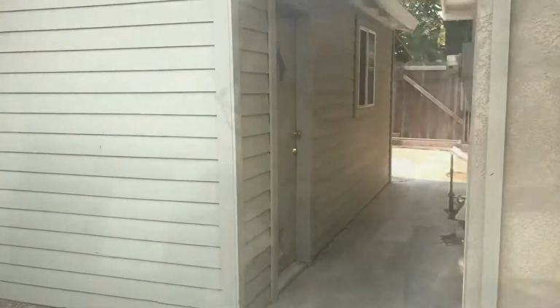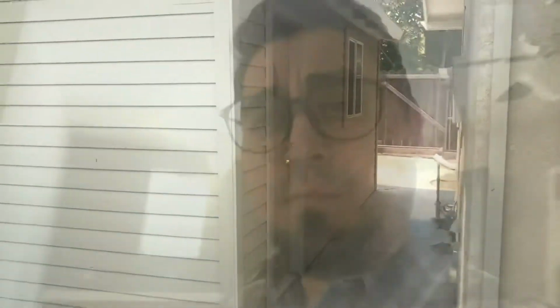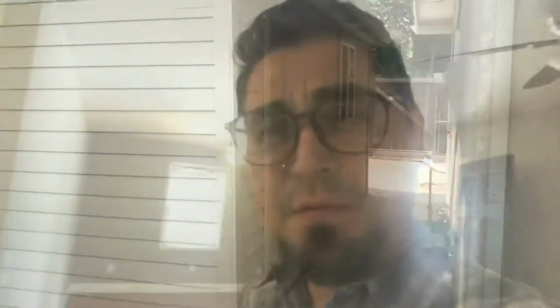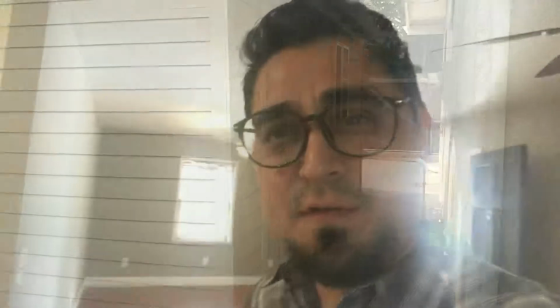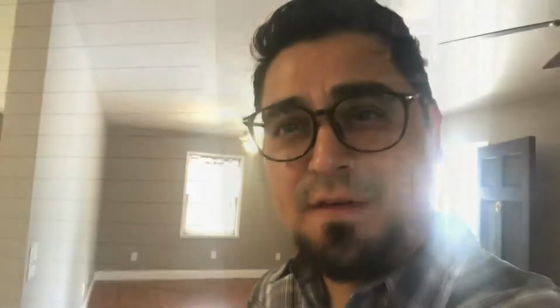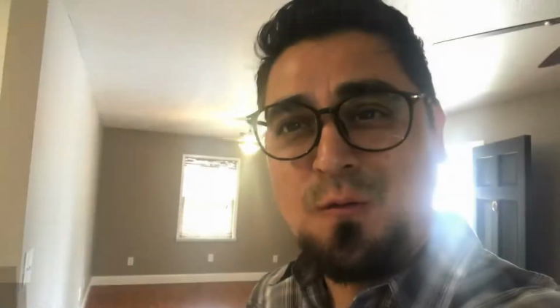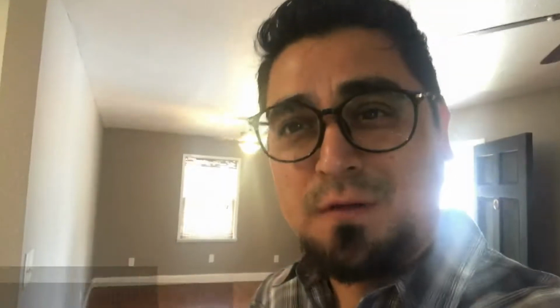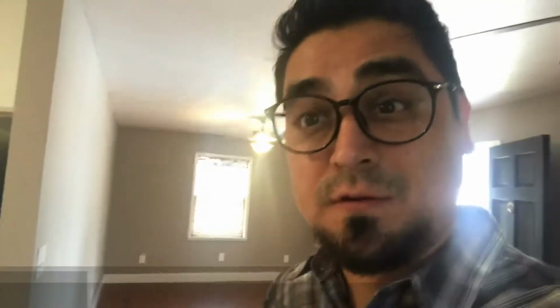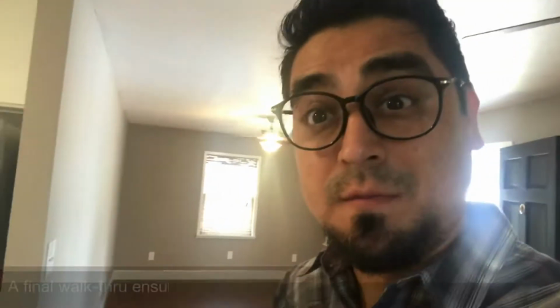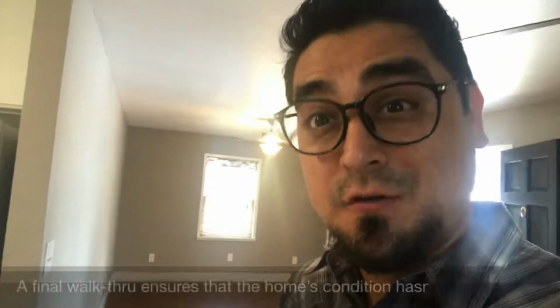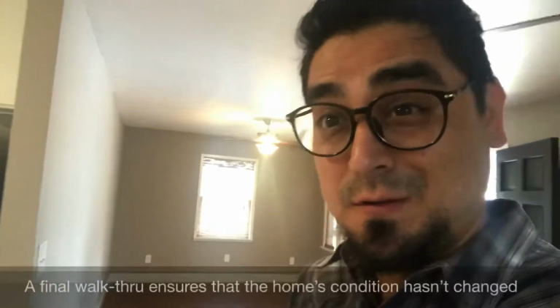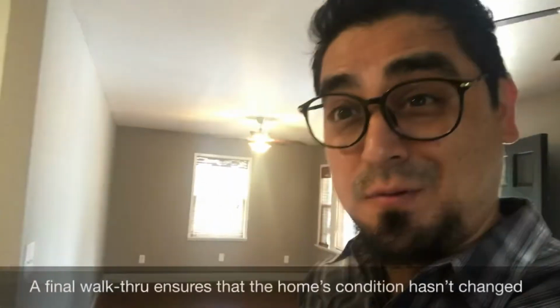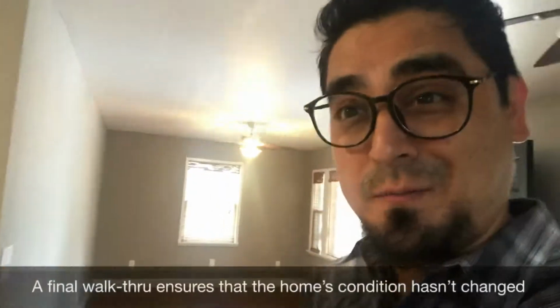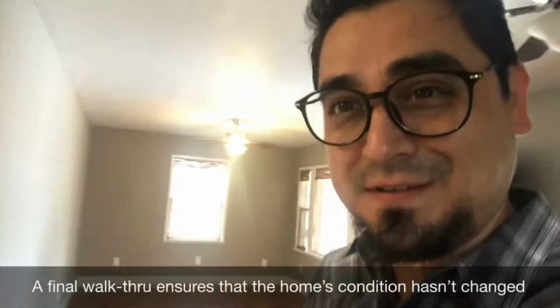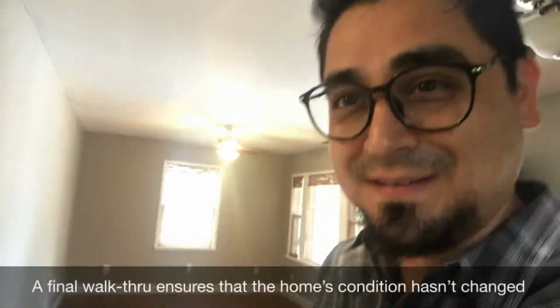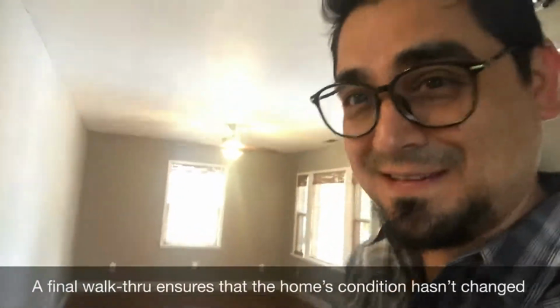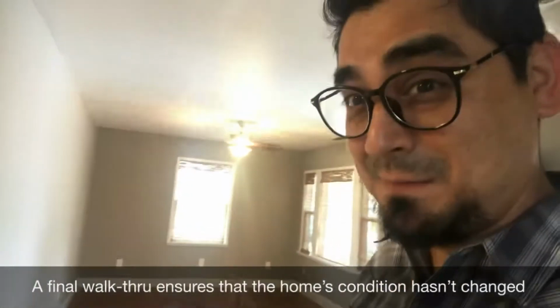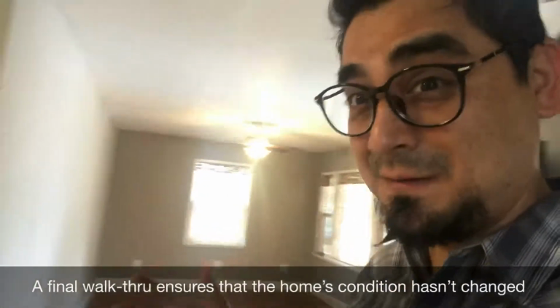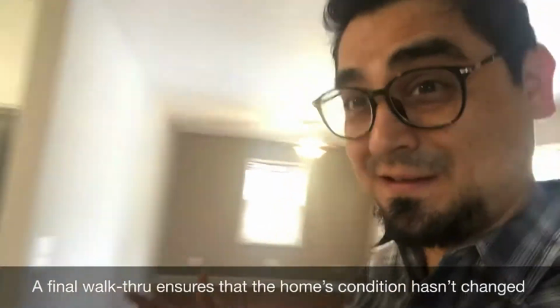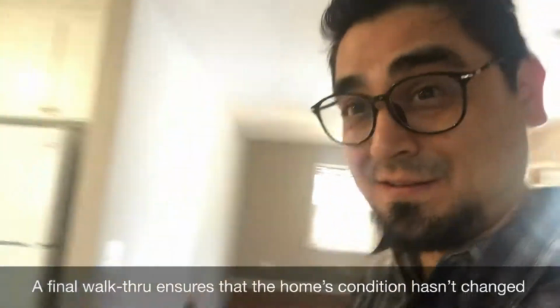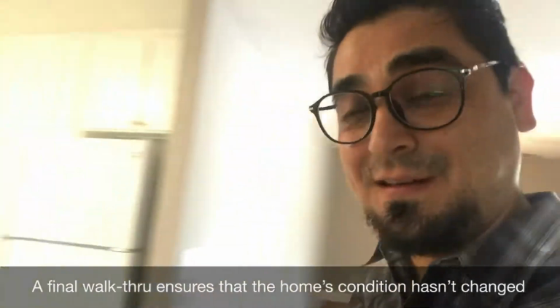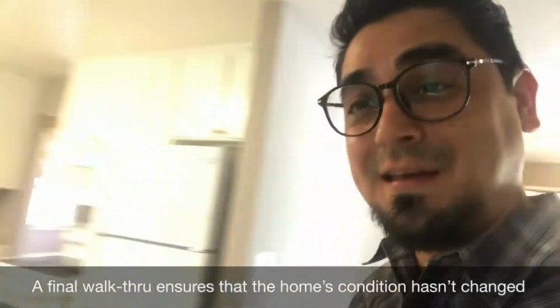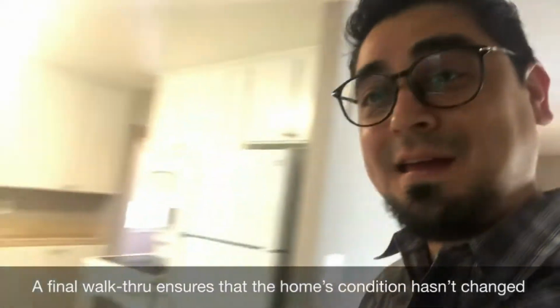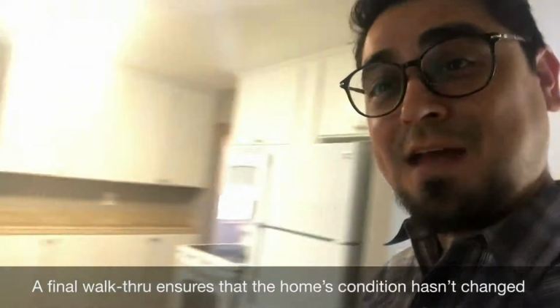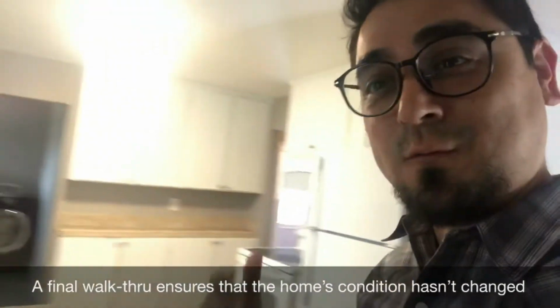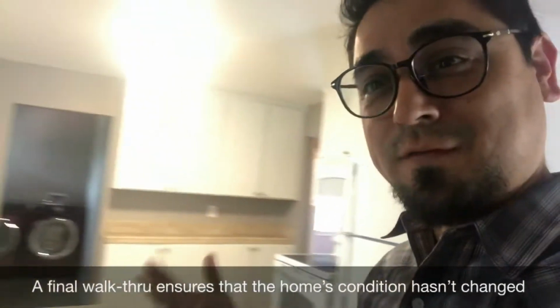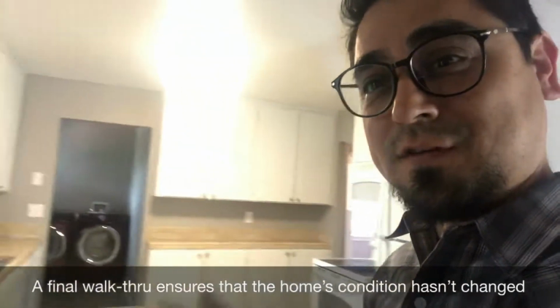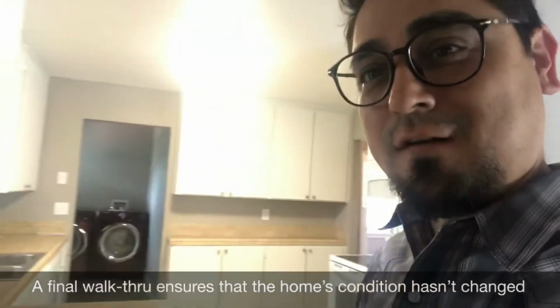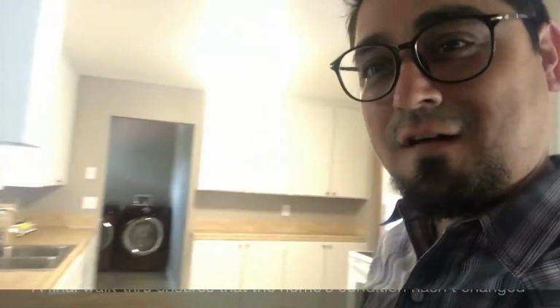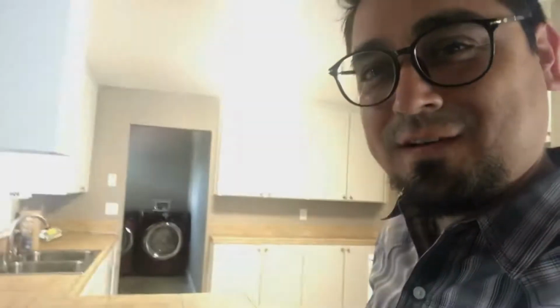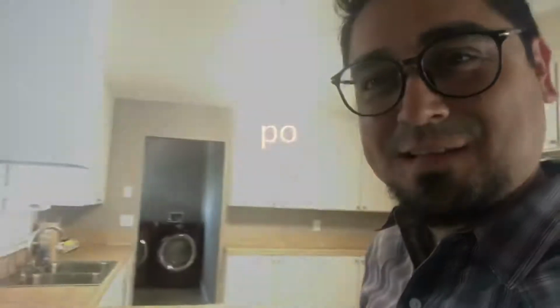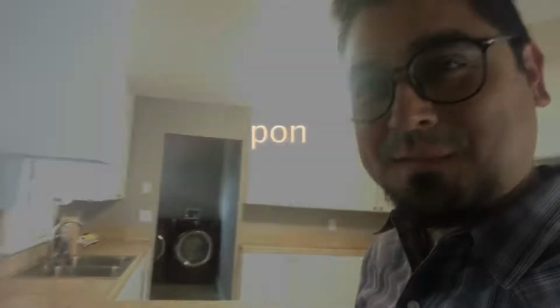The purpose of the final walkthrough is to make sure that the property is in the same condition as when we first got our offer accepted.